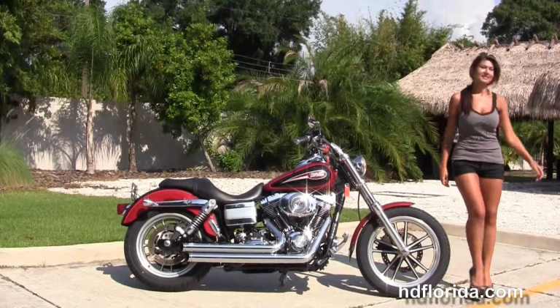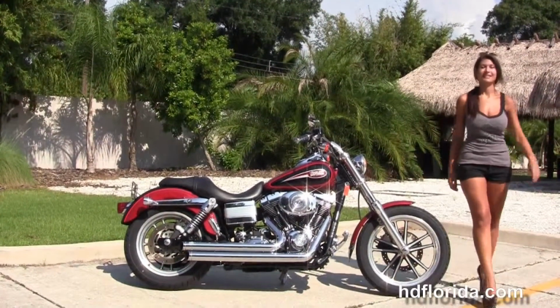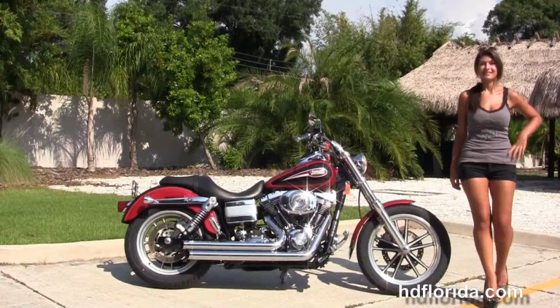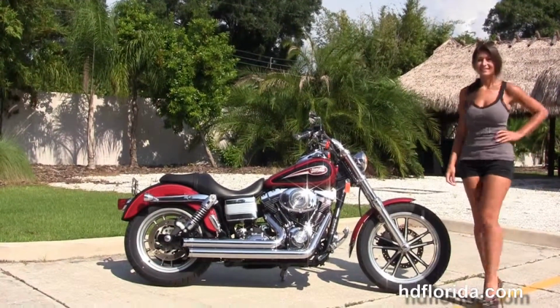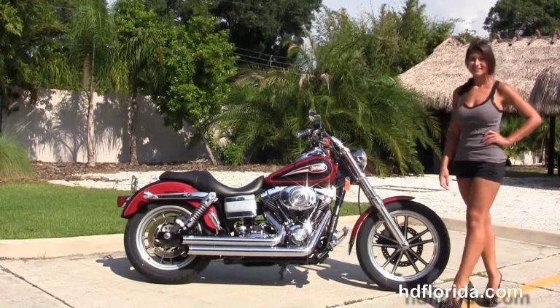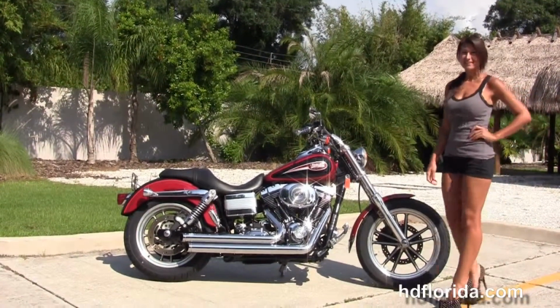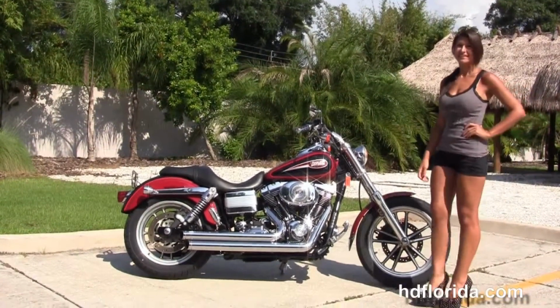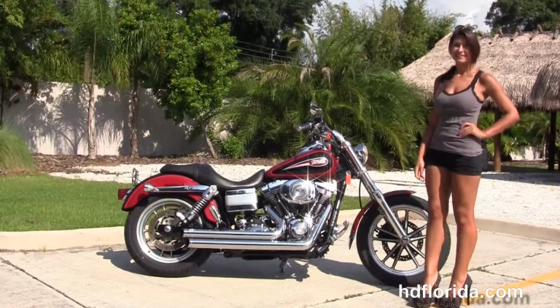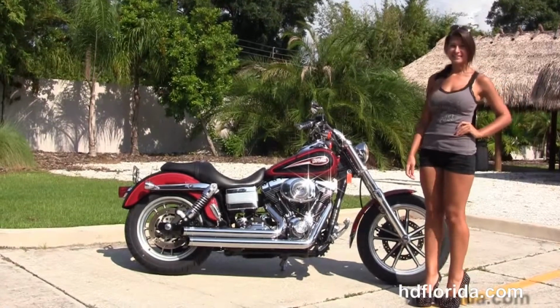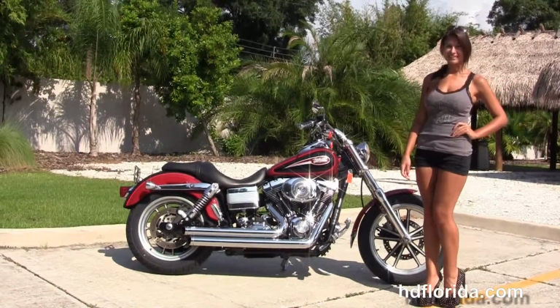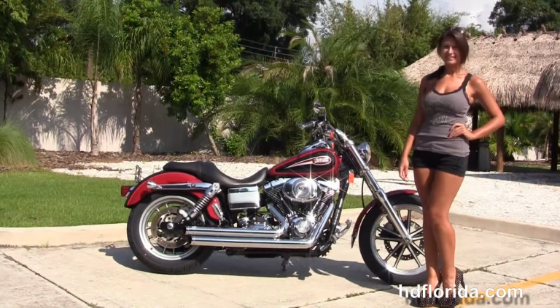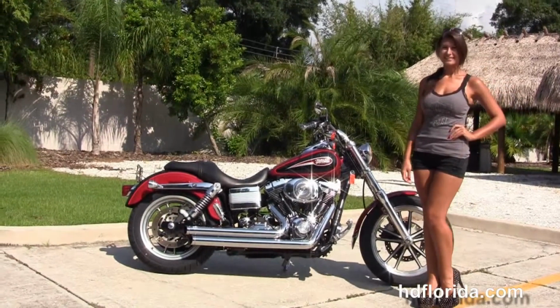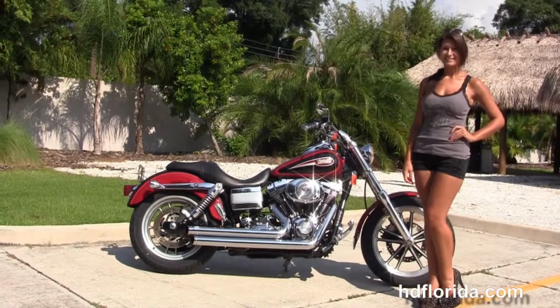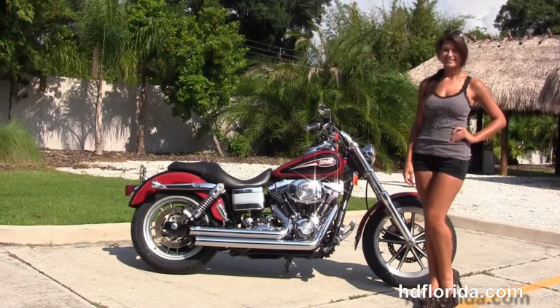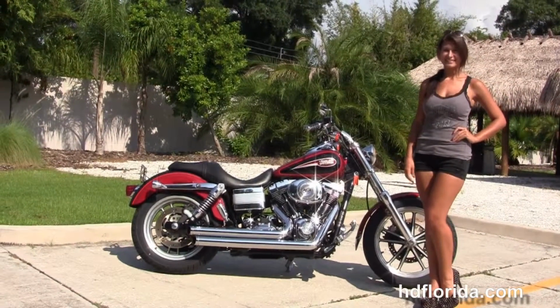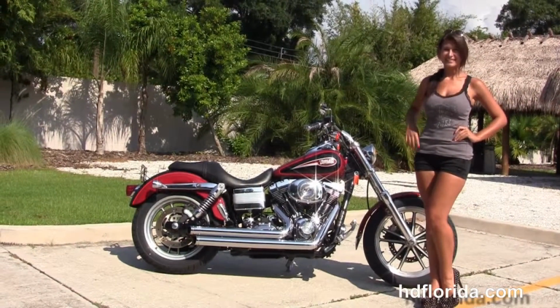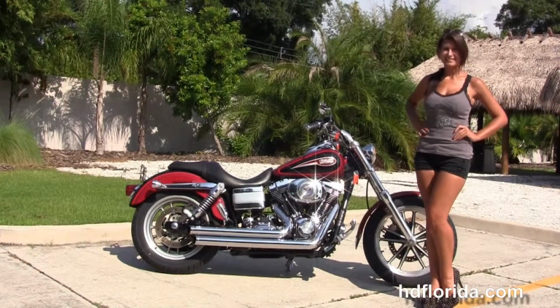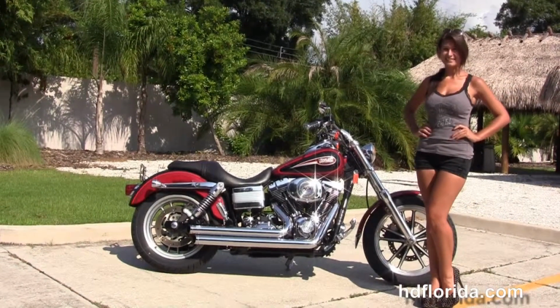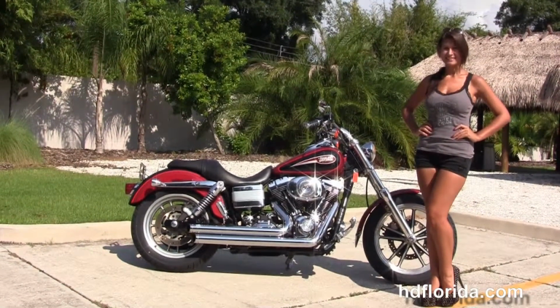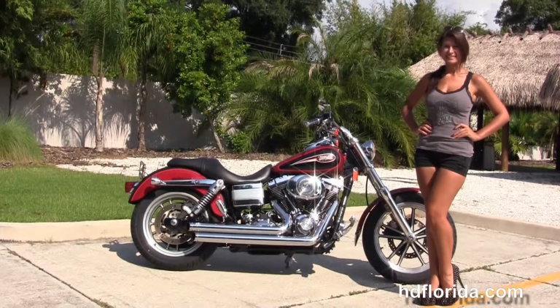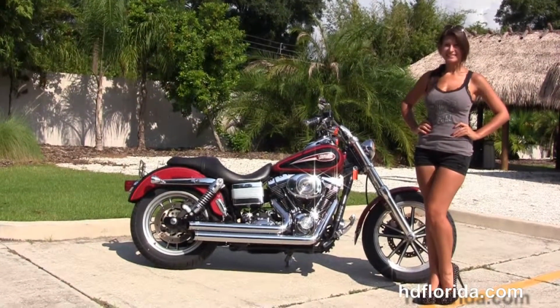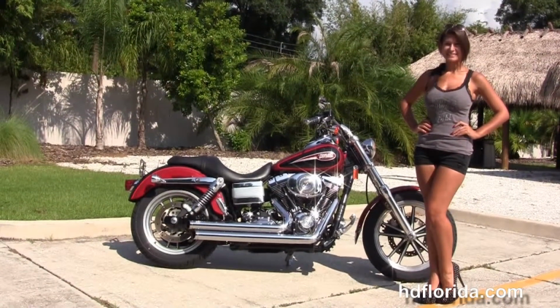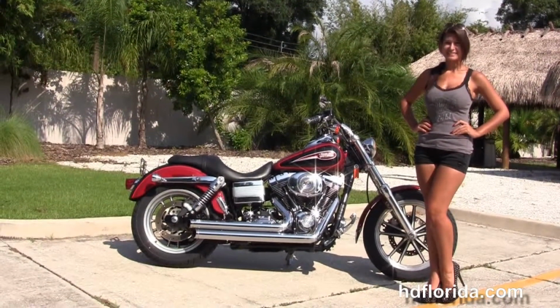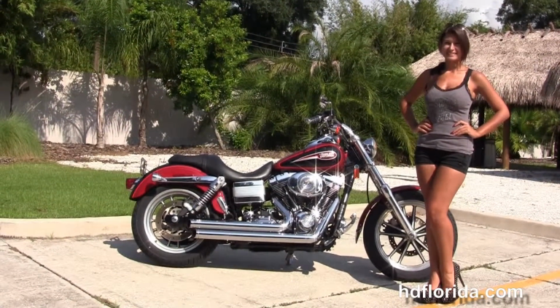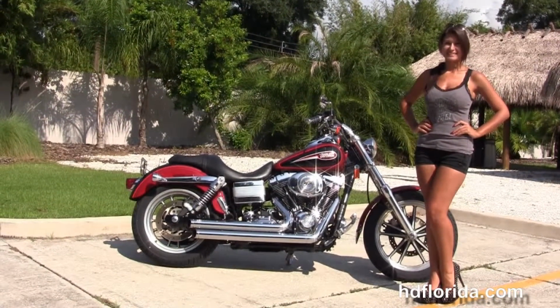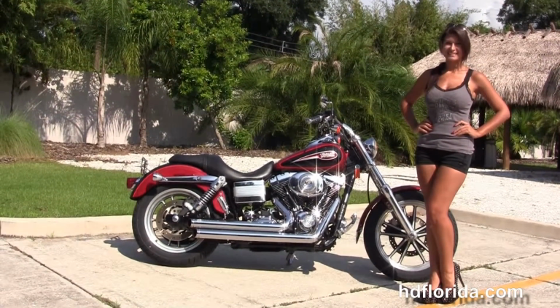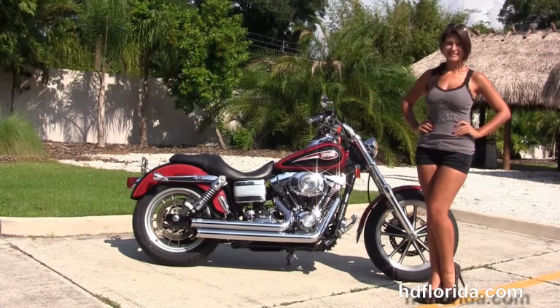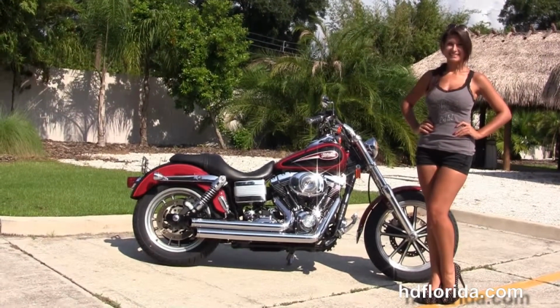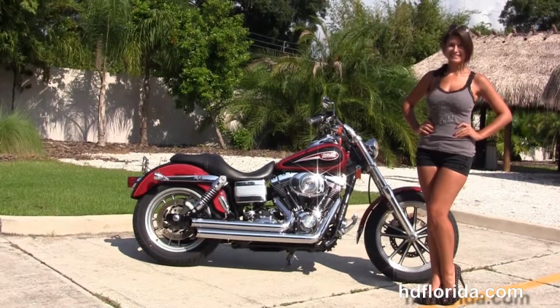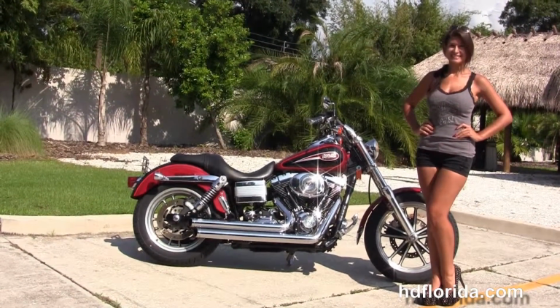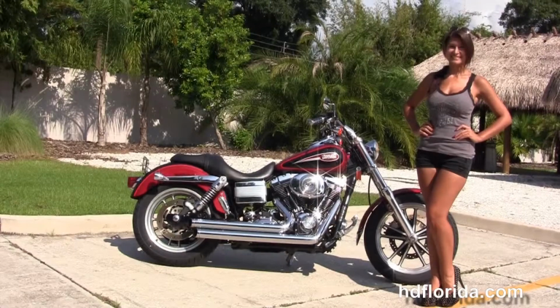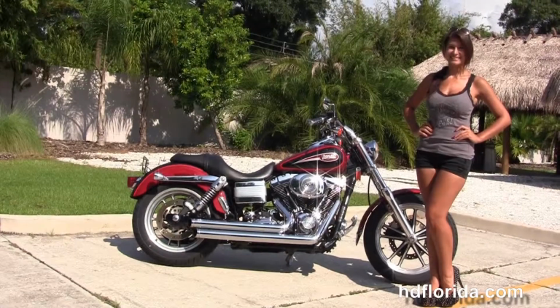We are rated number one in customer service. We have over twelve hundred new and previously enjoyed motorcycles for you to choose from, and we ship used bikes anywhere in the world.